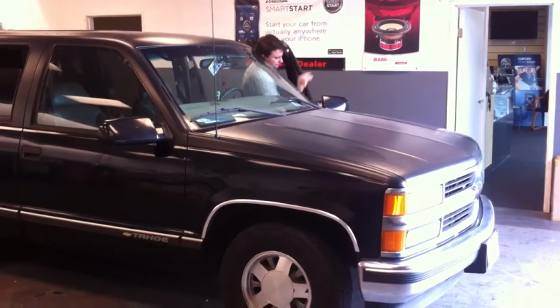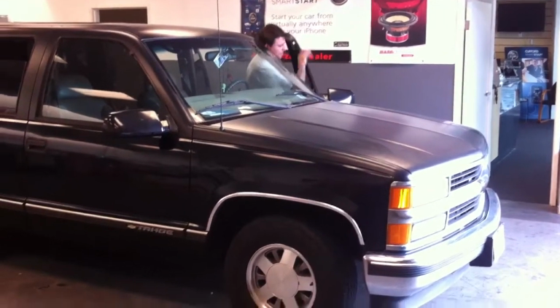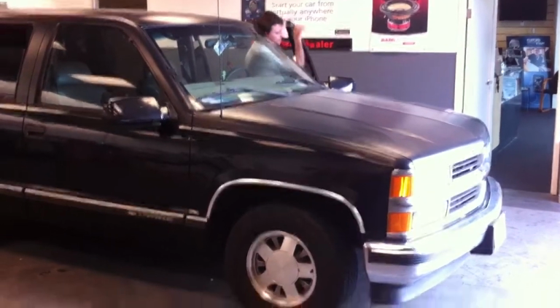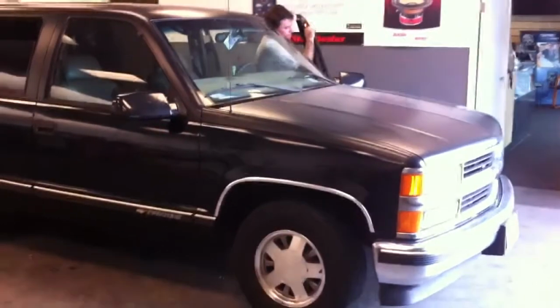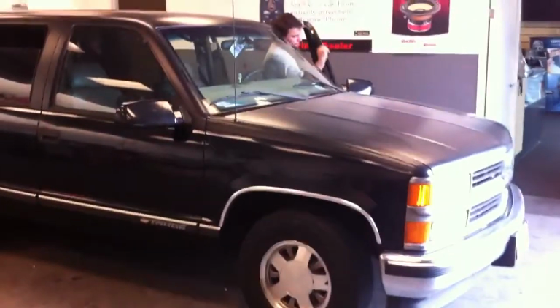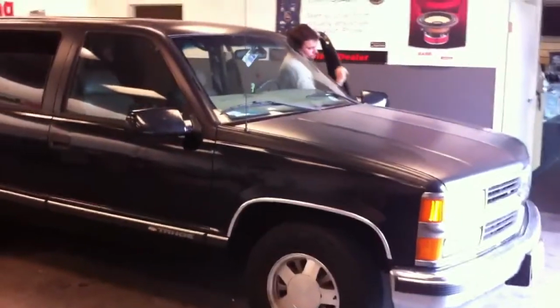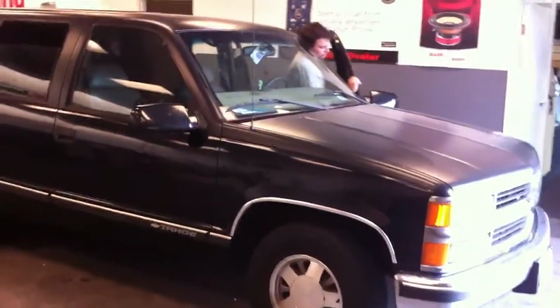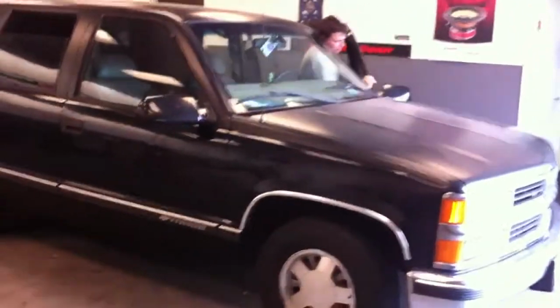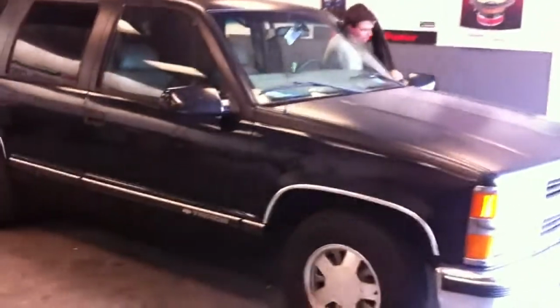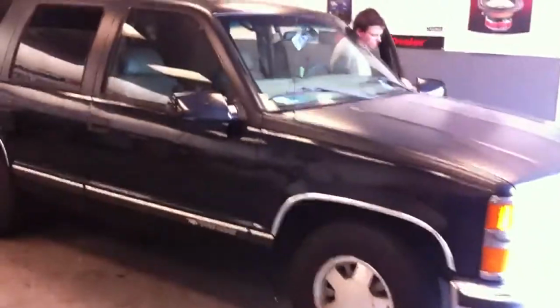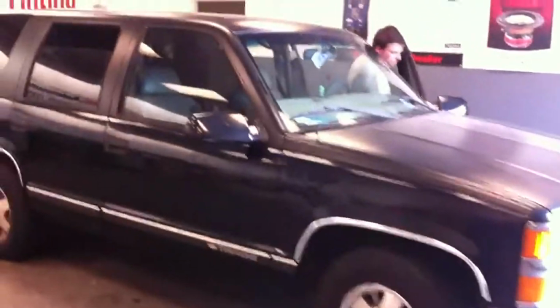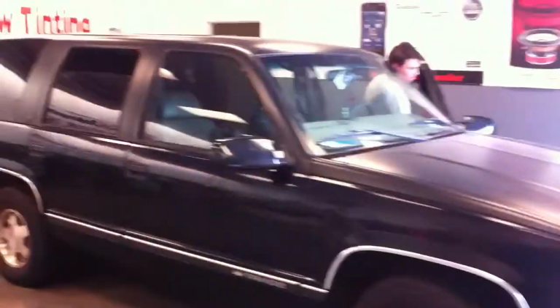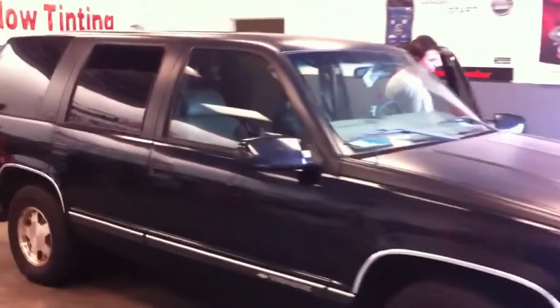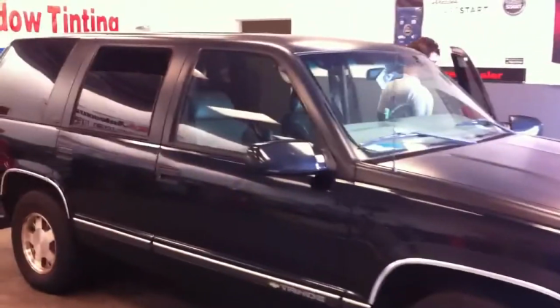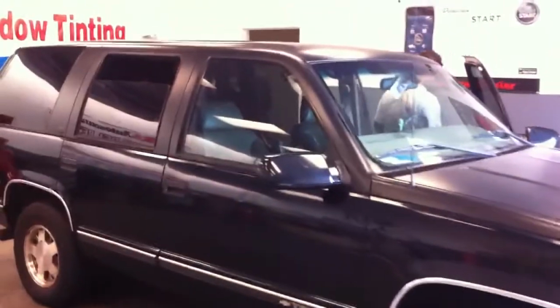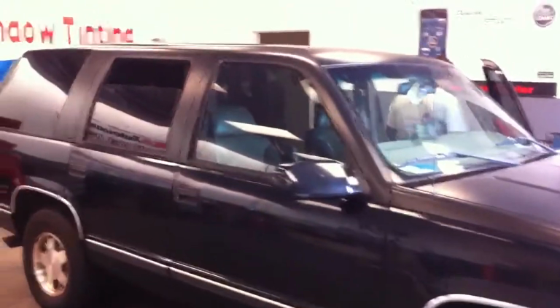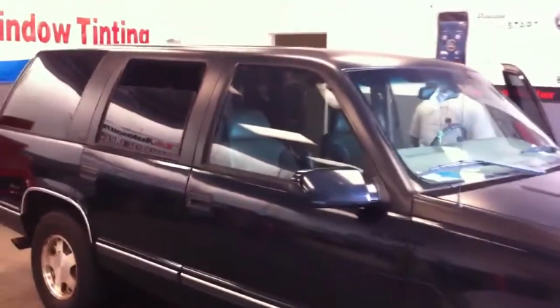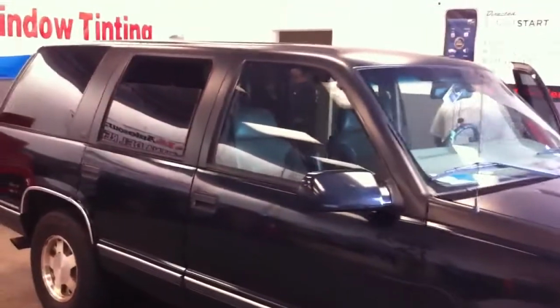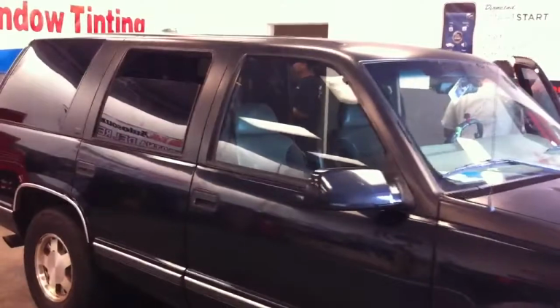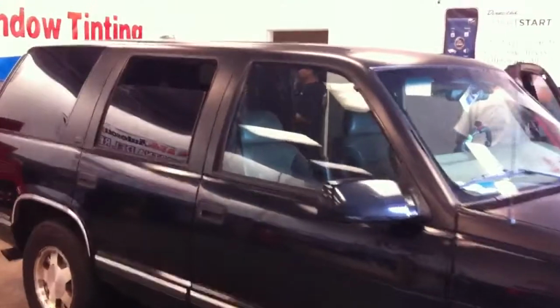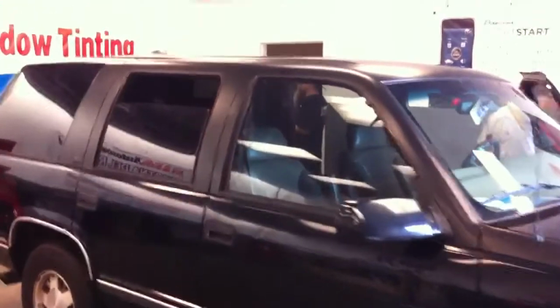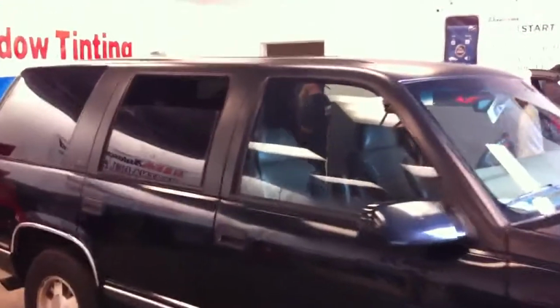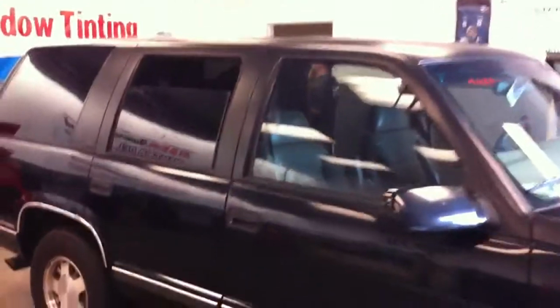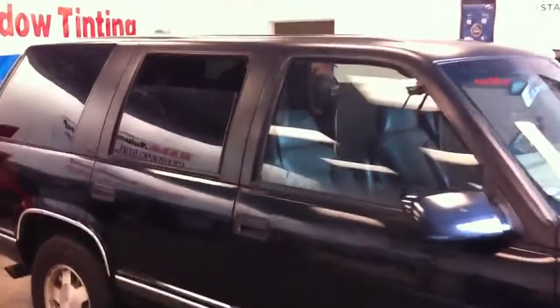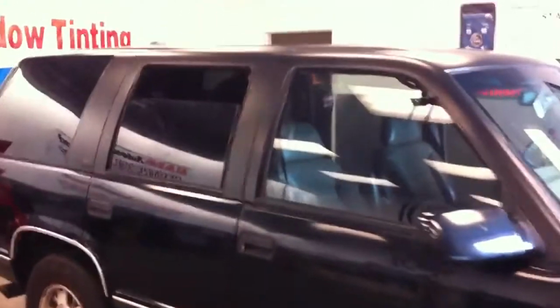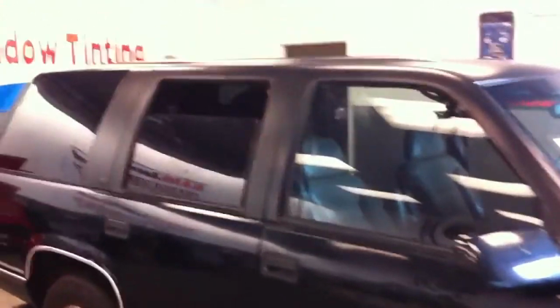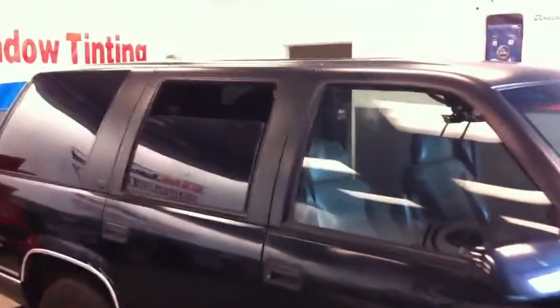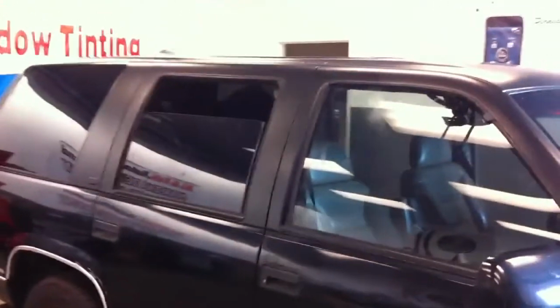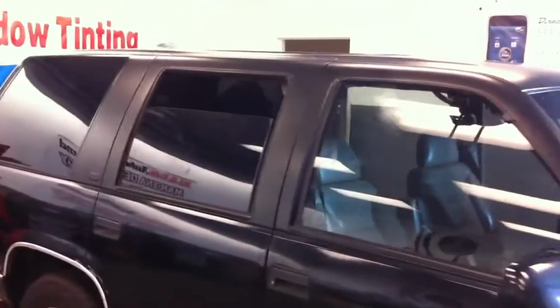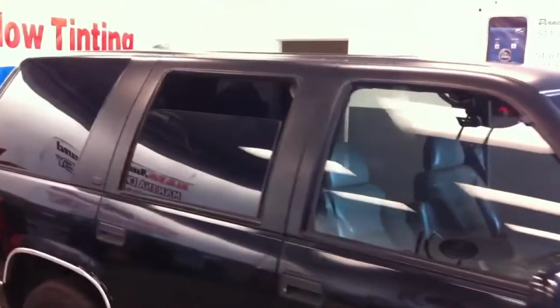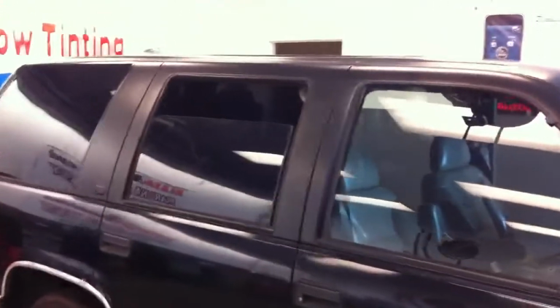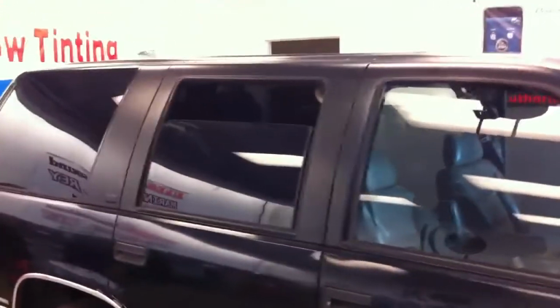Hey guys, how you doing? This is Joe over at Allen Eds Auto Sound in Marina Del Rey, powered by Del Rey Customs.